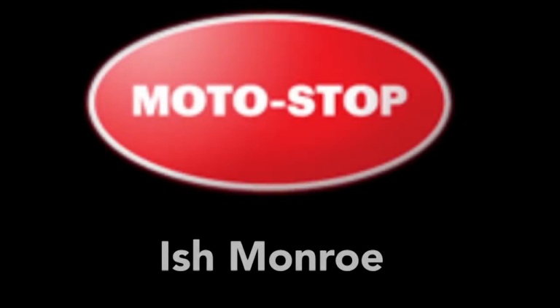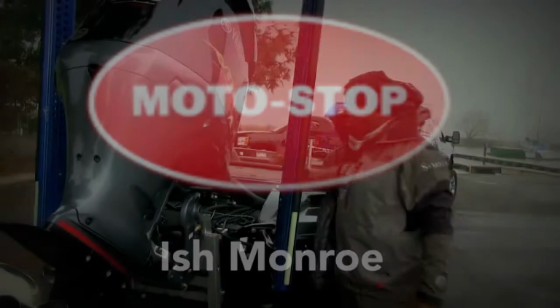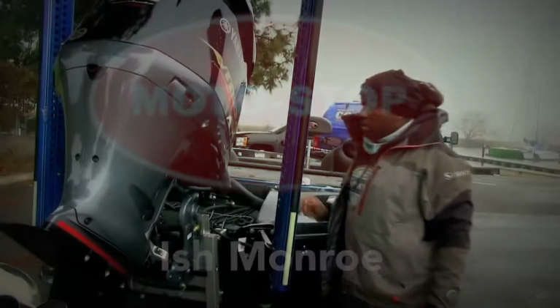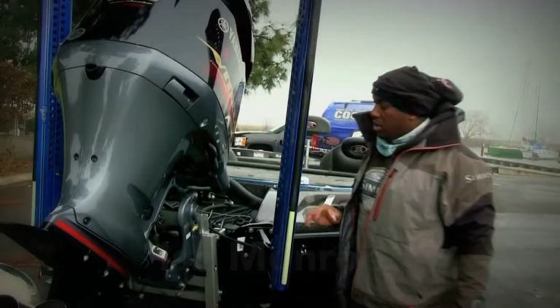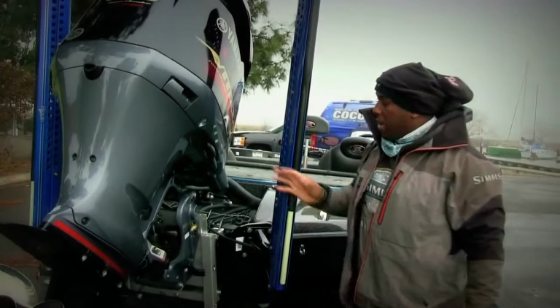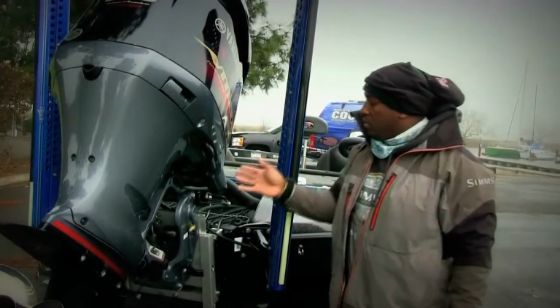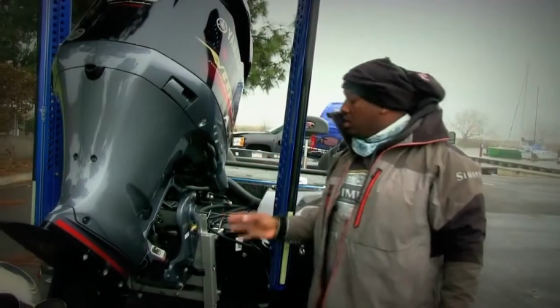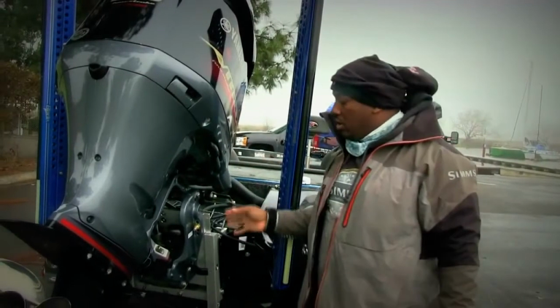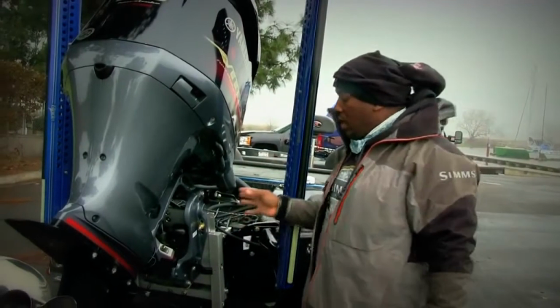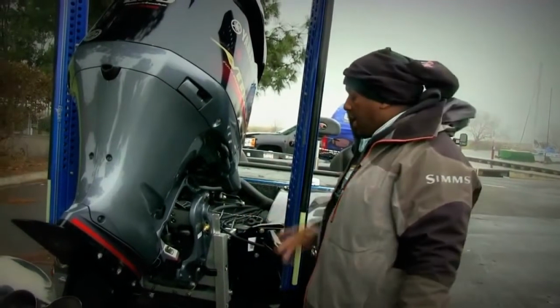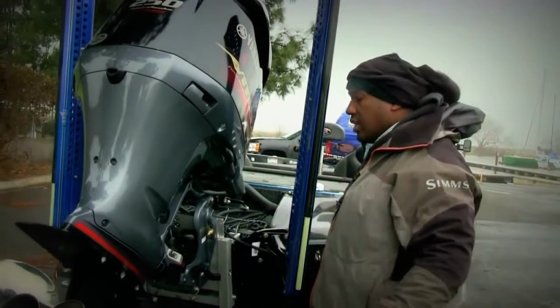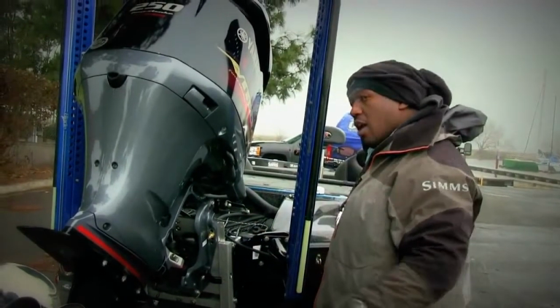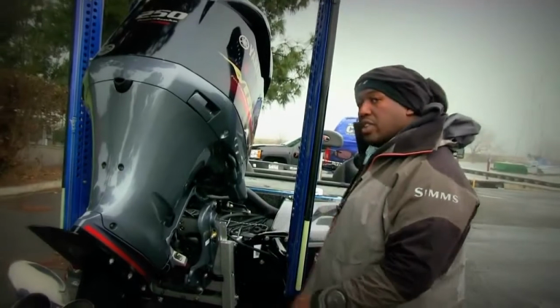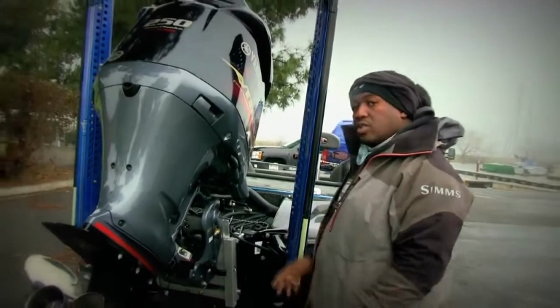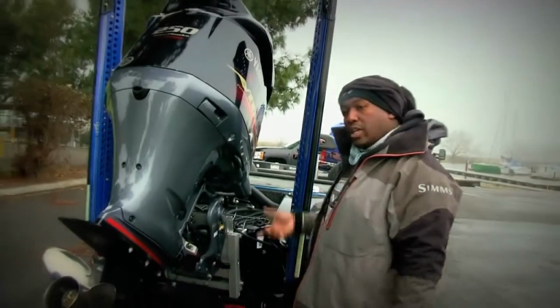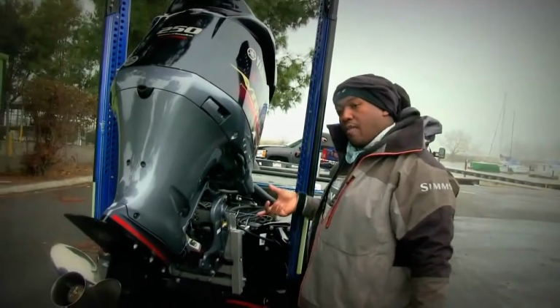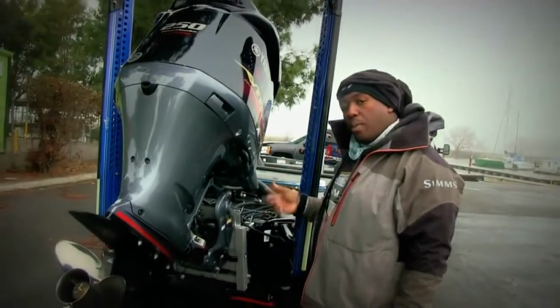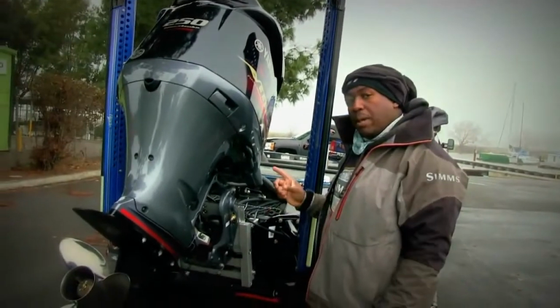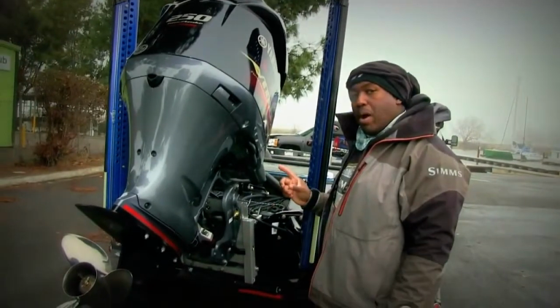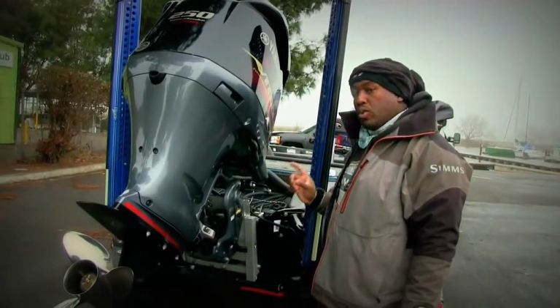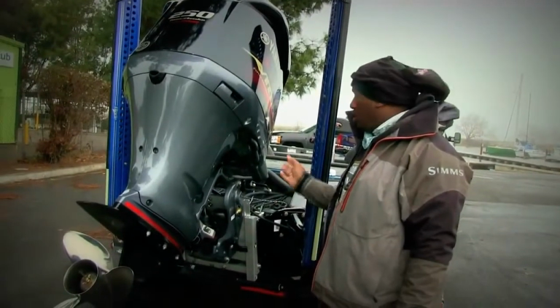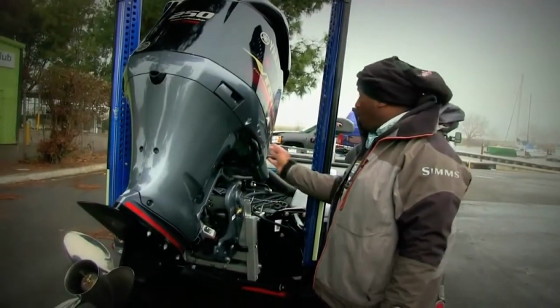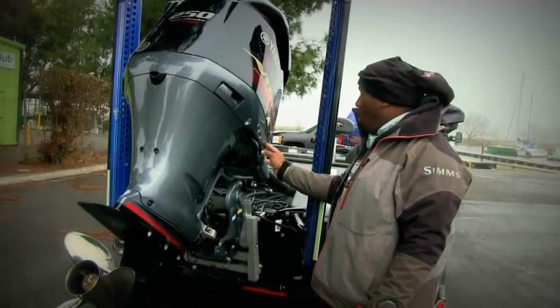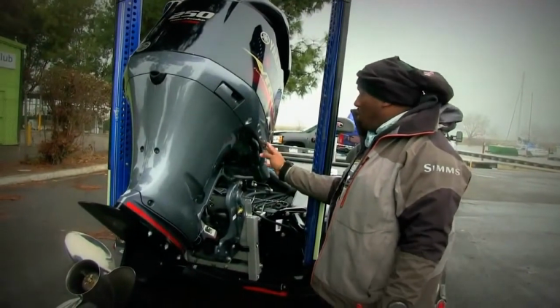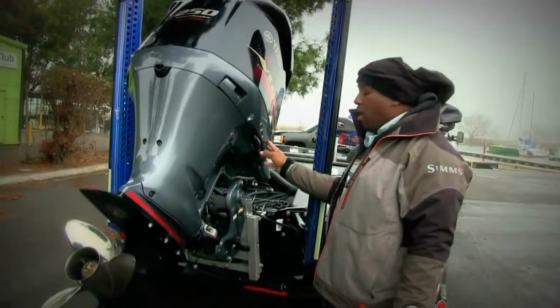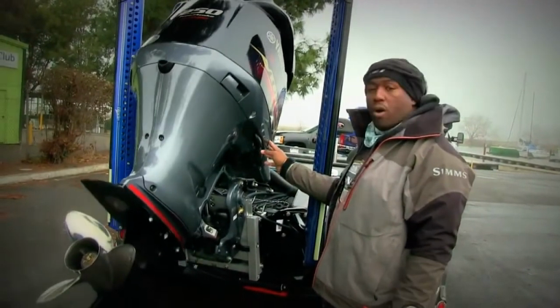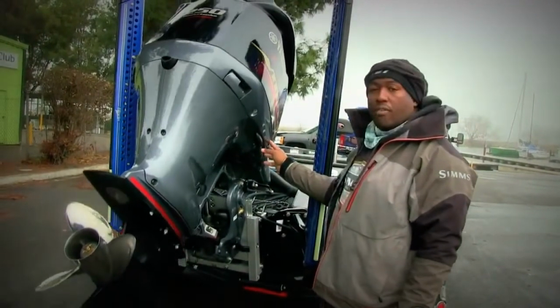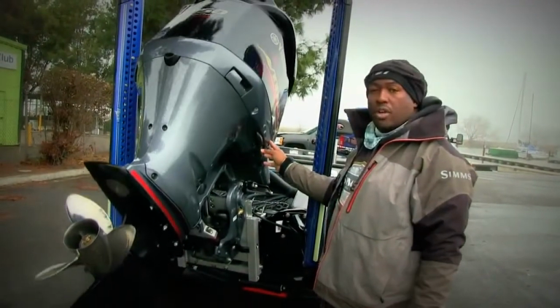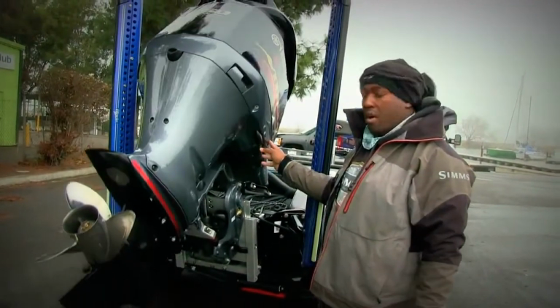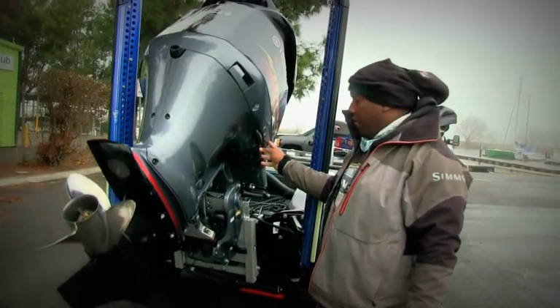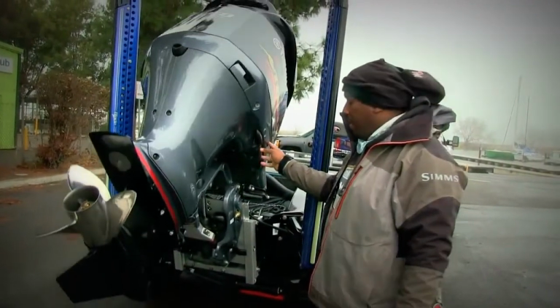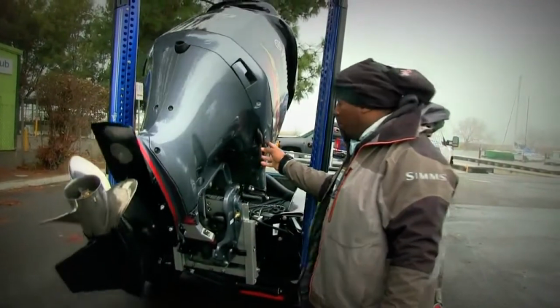When I rigged the batteries, I connected everything so I could have one main power switch to turn all the power off on the boat.